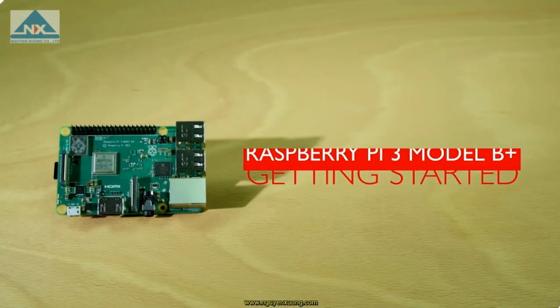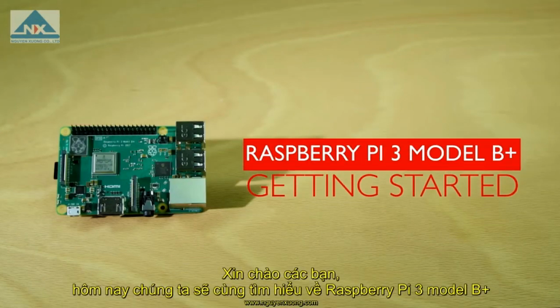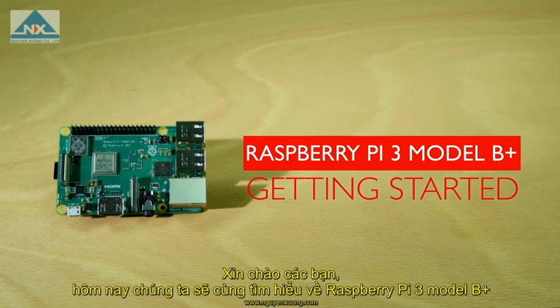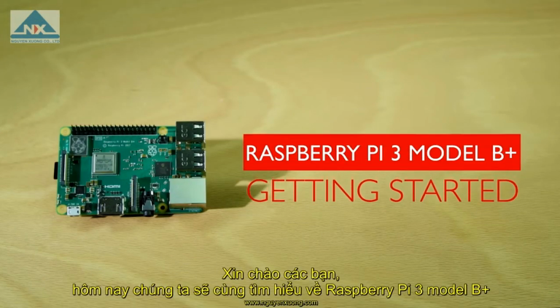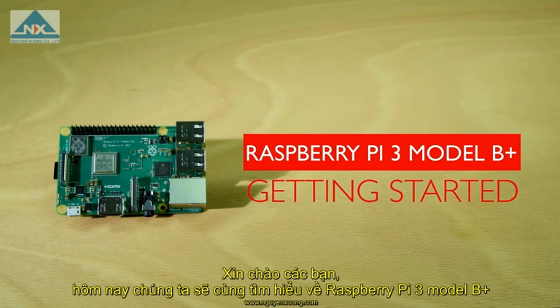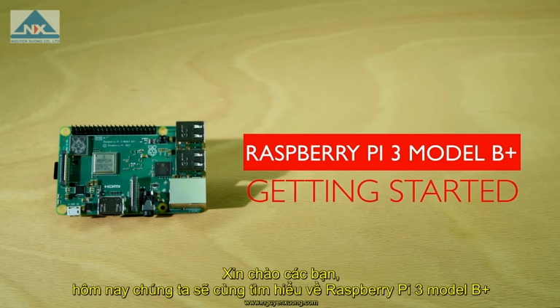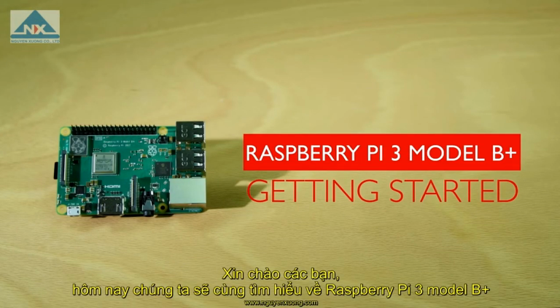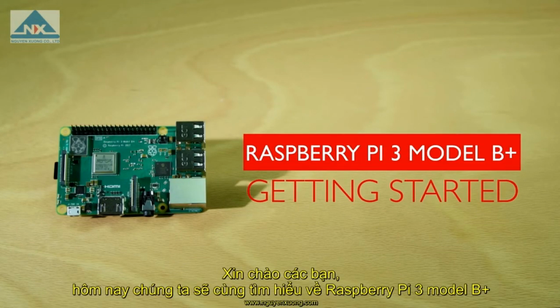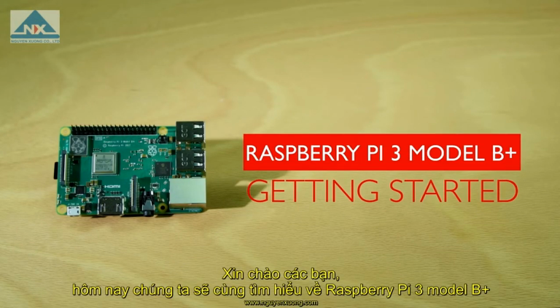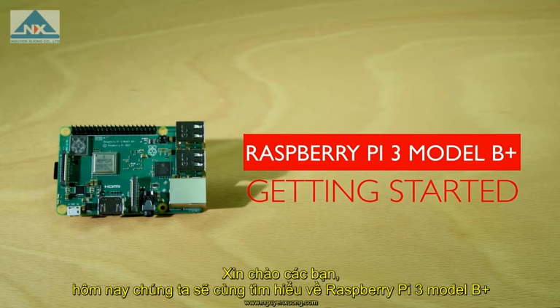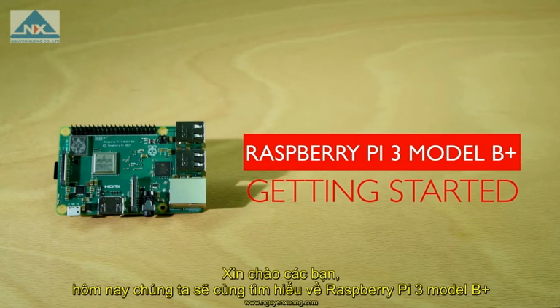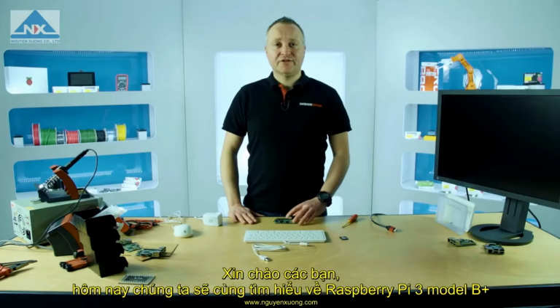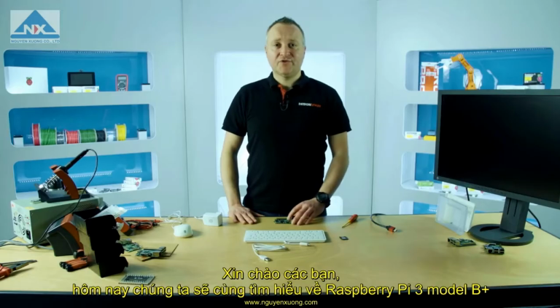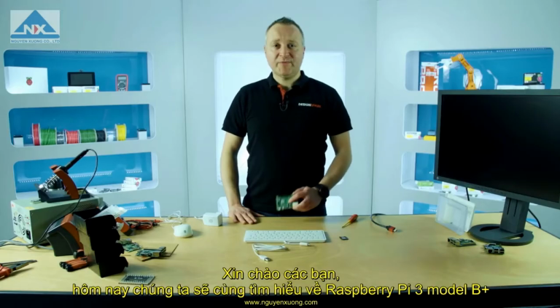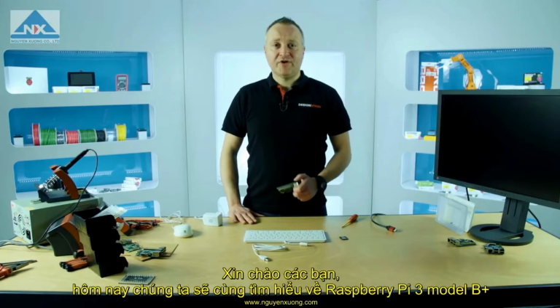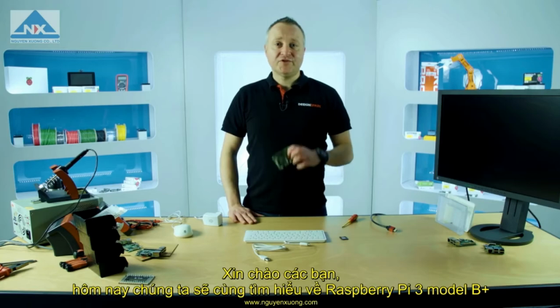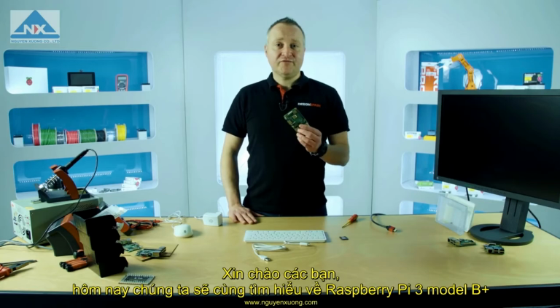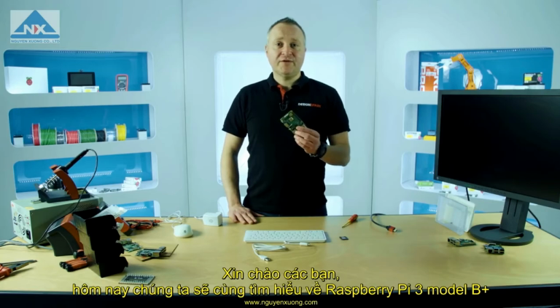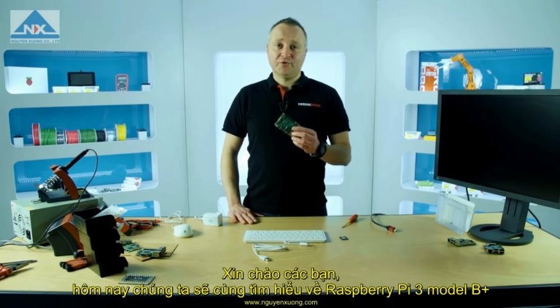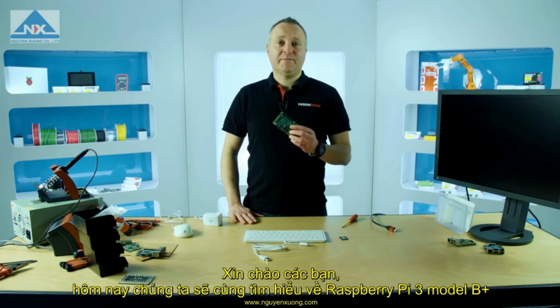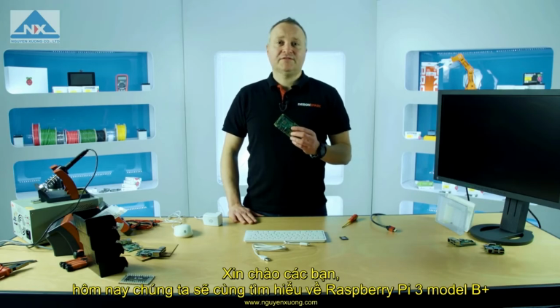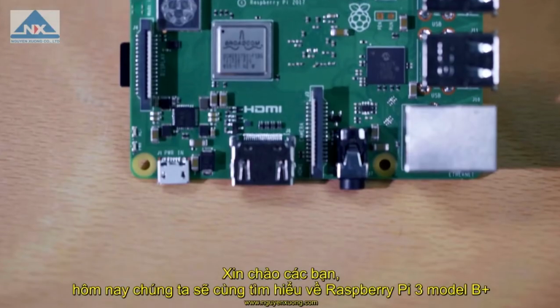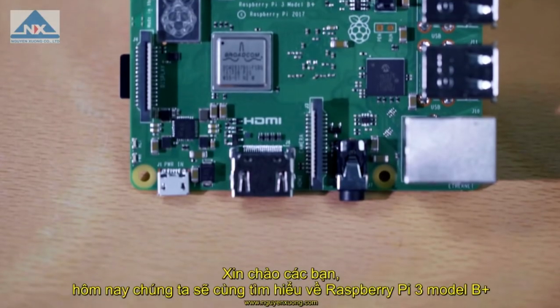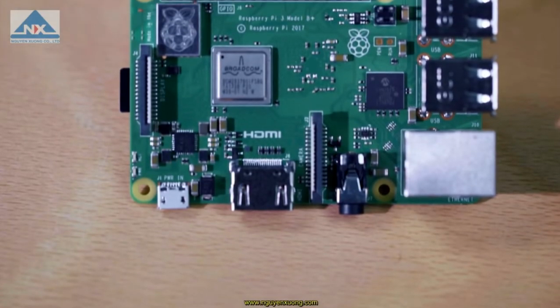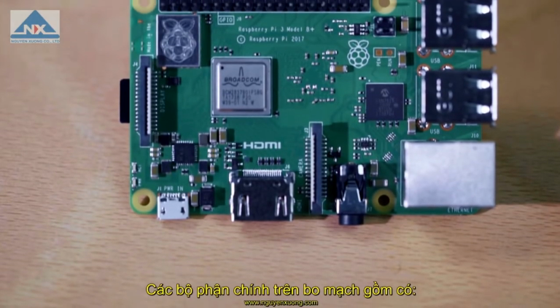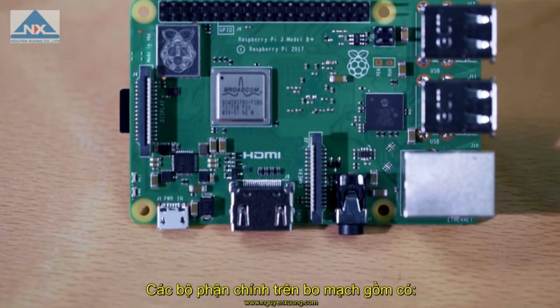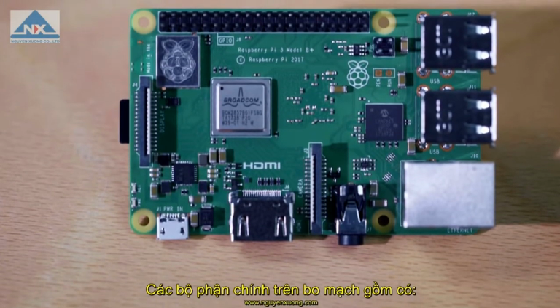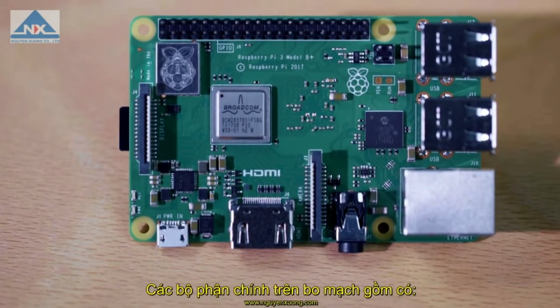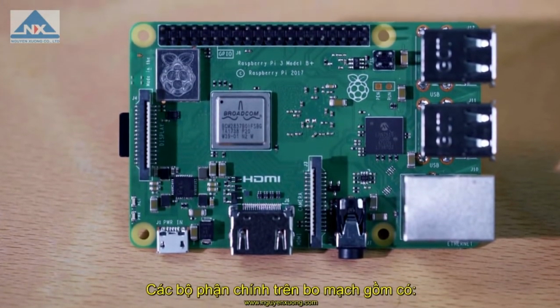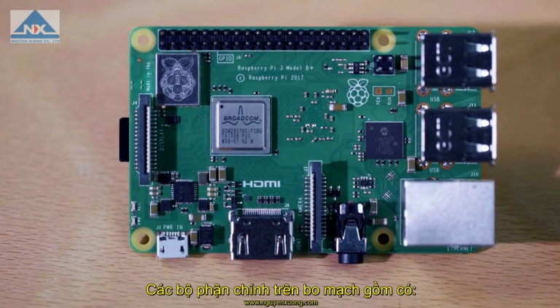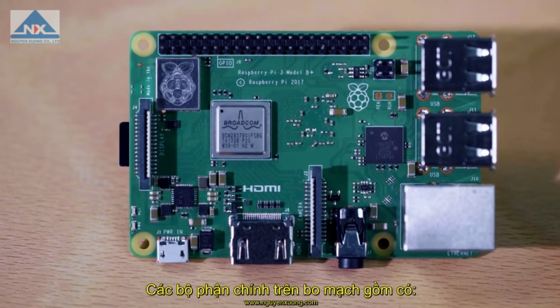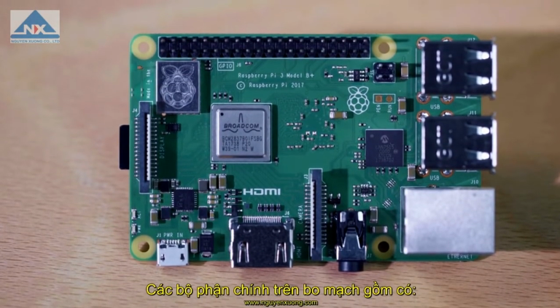Hi, I'm Peter from DesignSpark and today we're going to look at the Raspberry Pi version 3 Model B+. Let's take a look at the key components on the board.